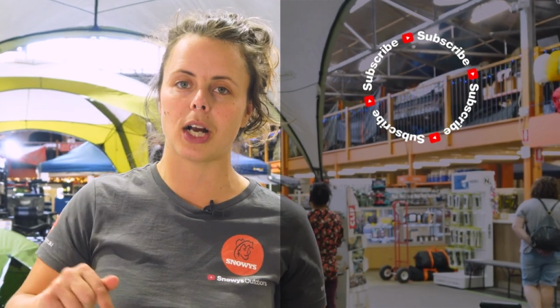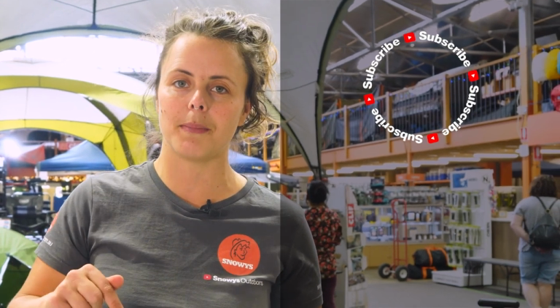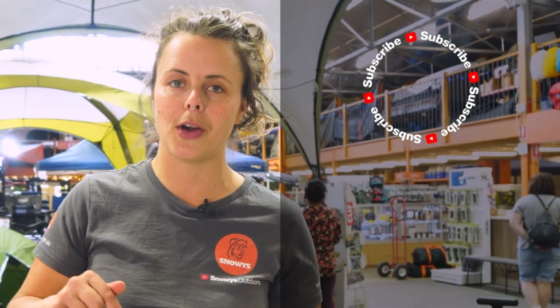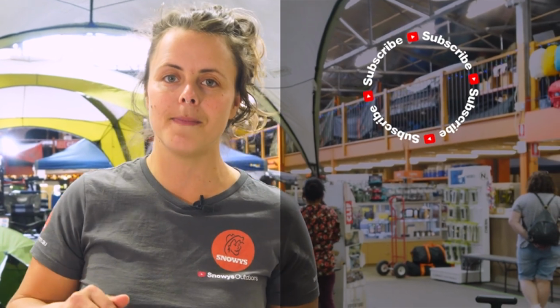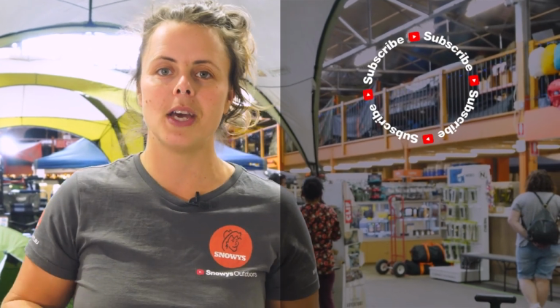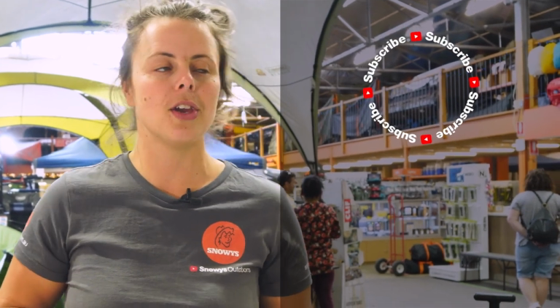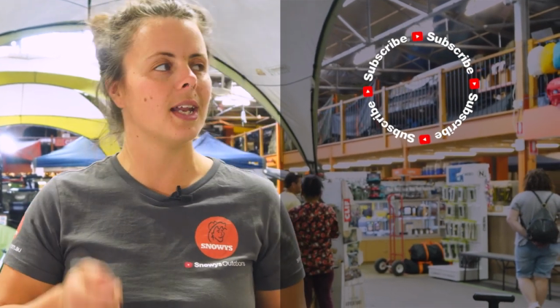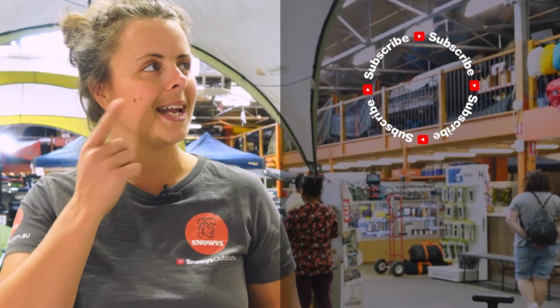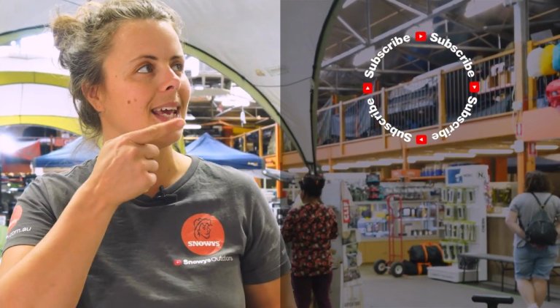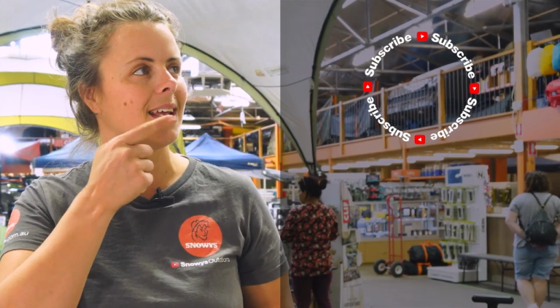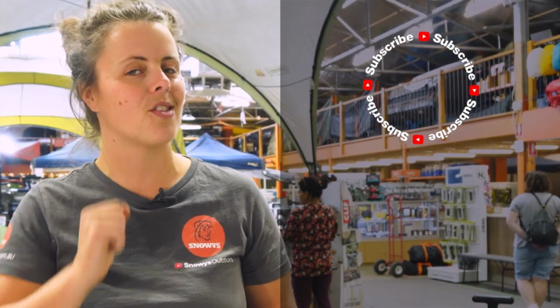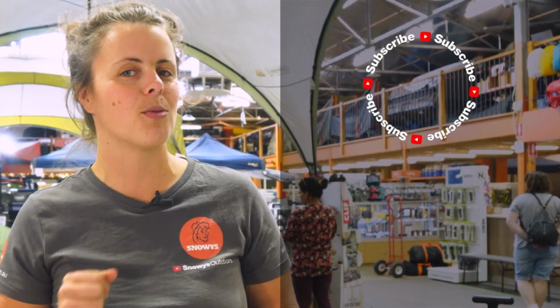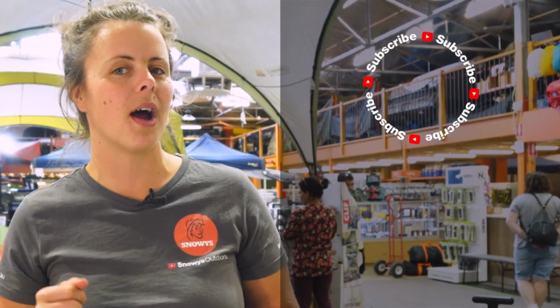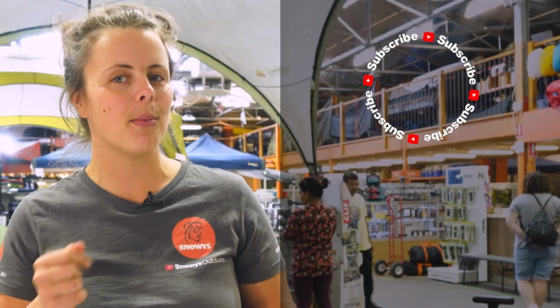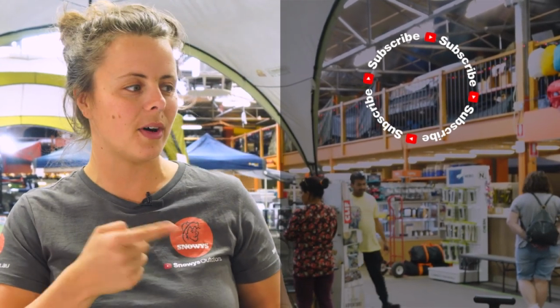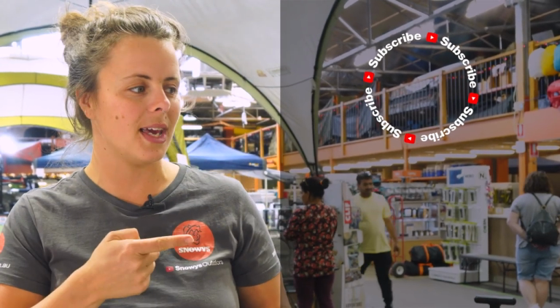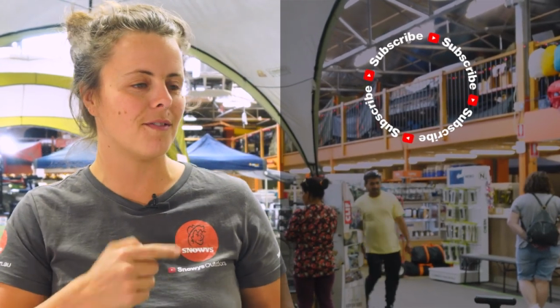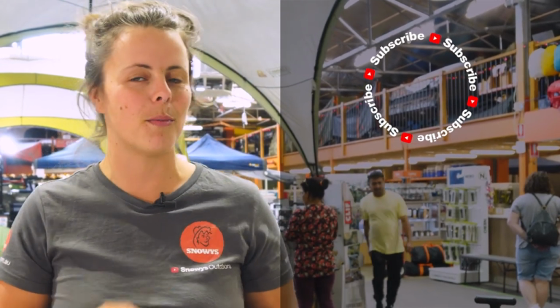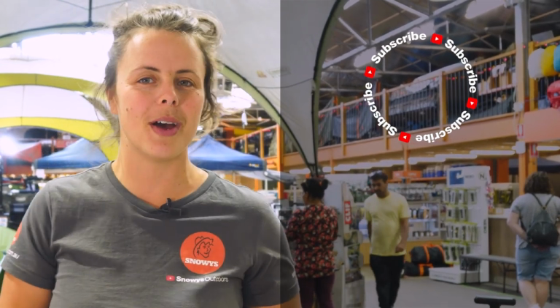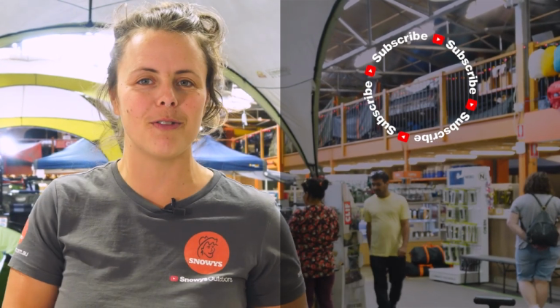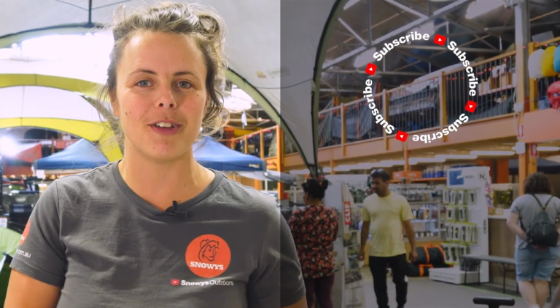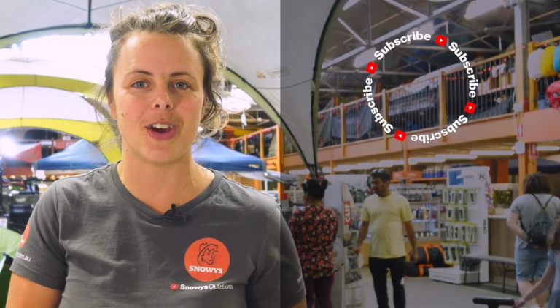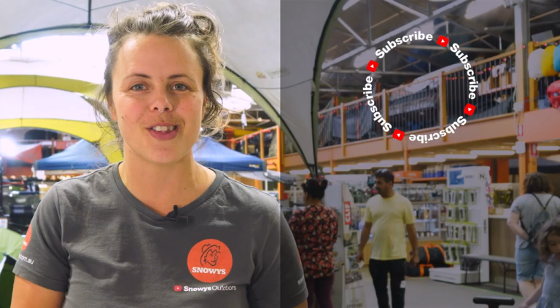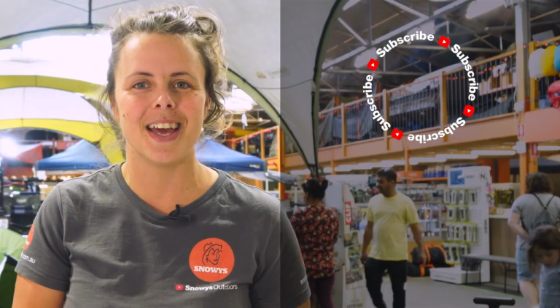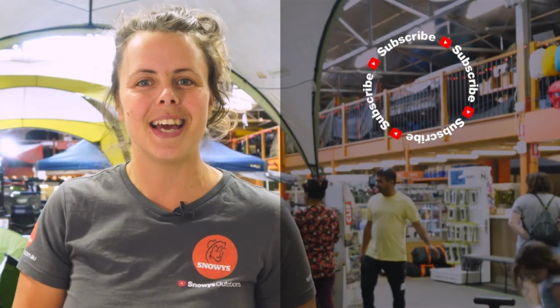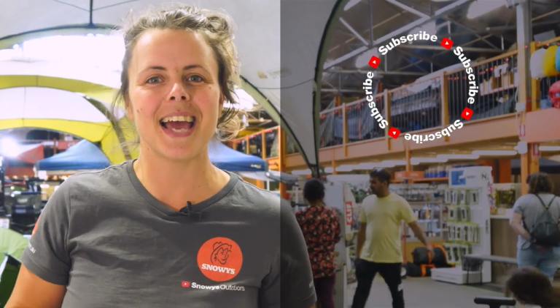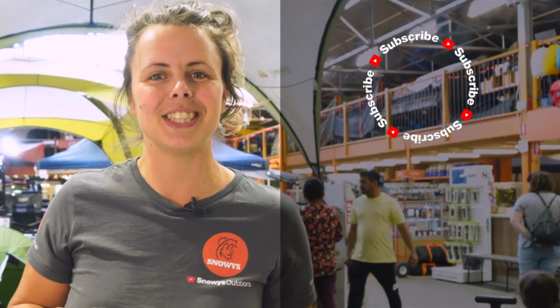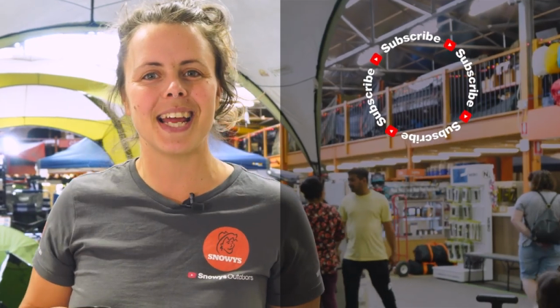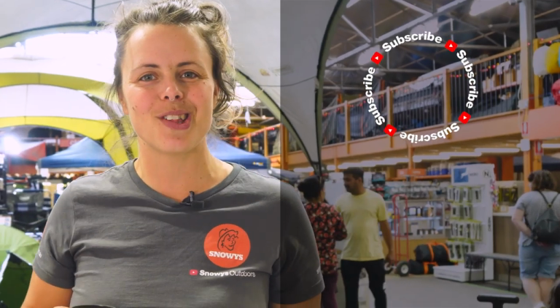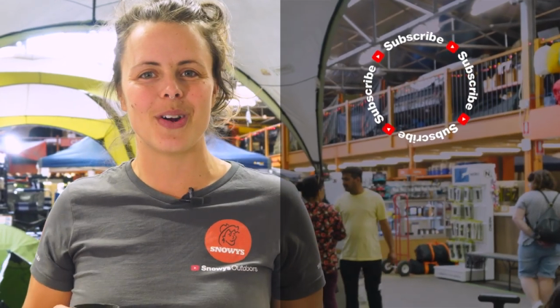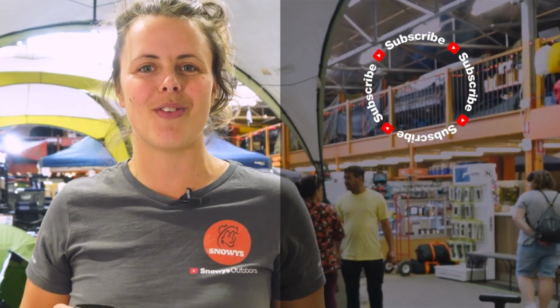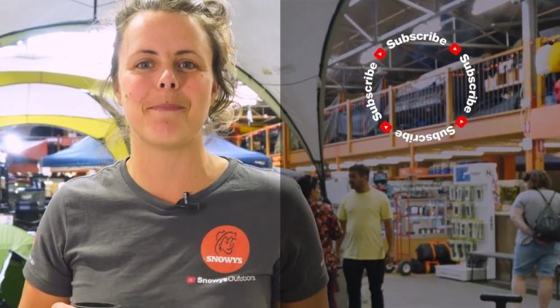If you've got any questions or comments, chuck them below. You can head here to subscribe or here for more helpful videos. Catch you later, Snowys fam.